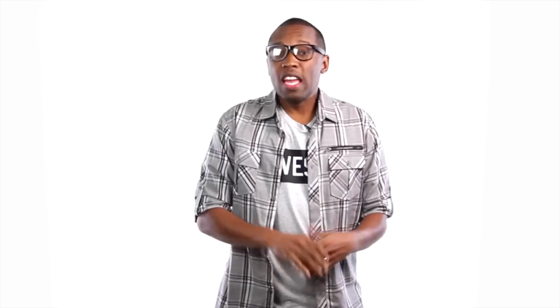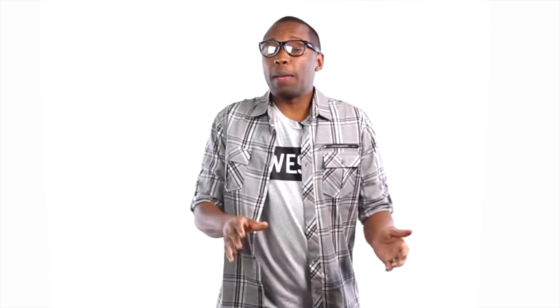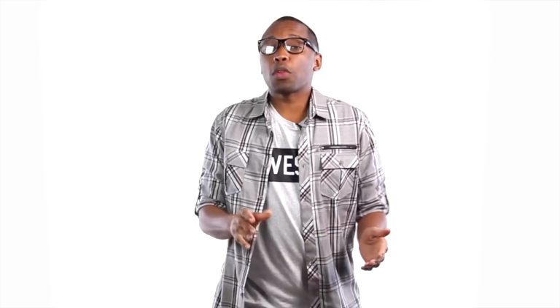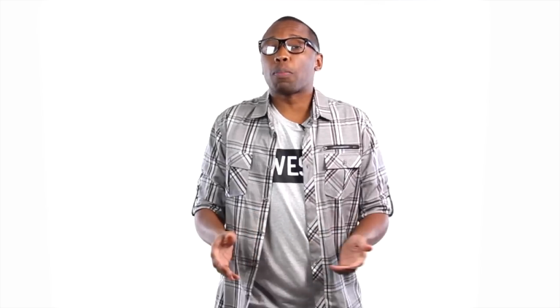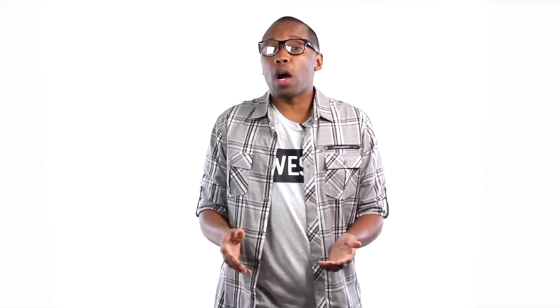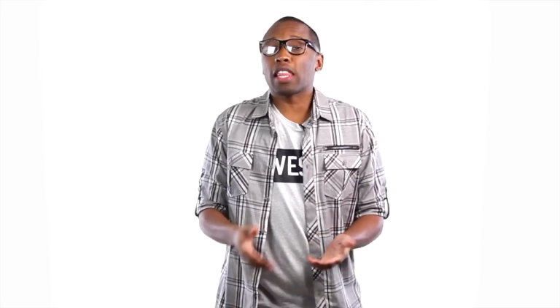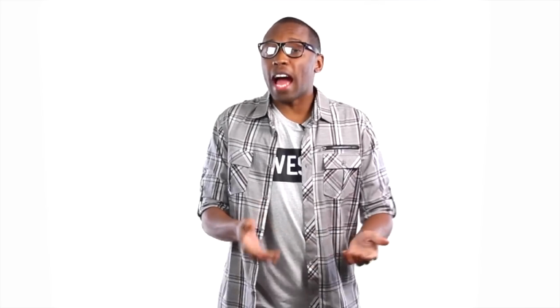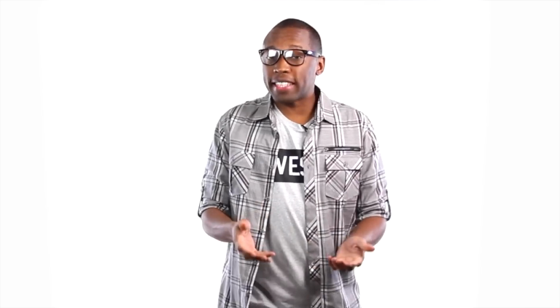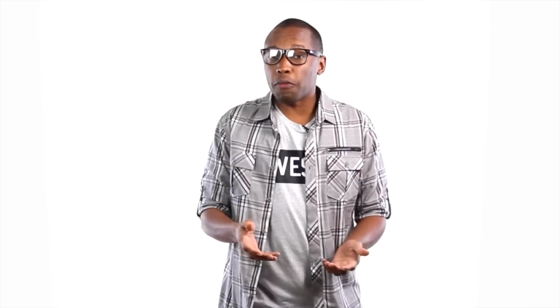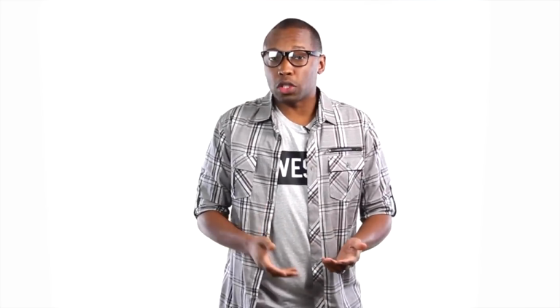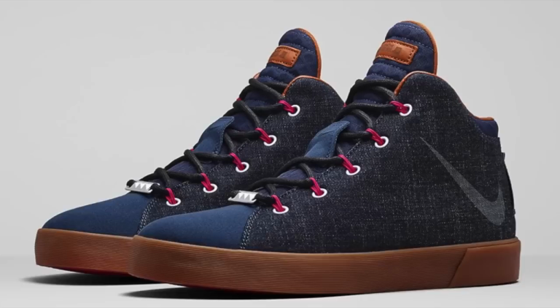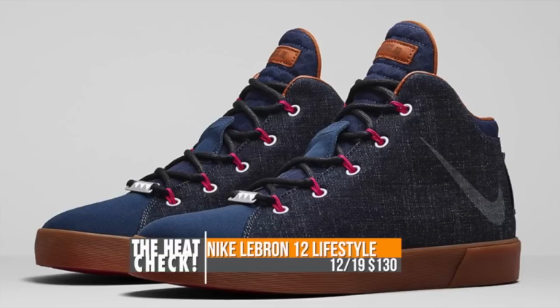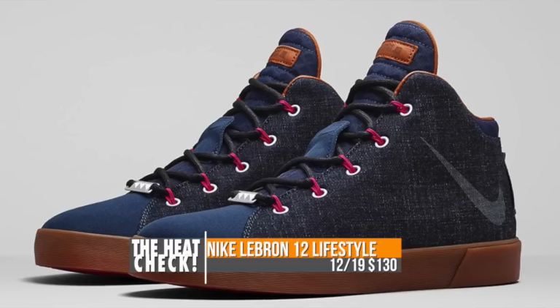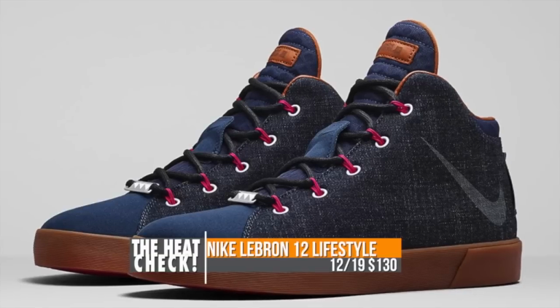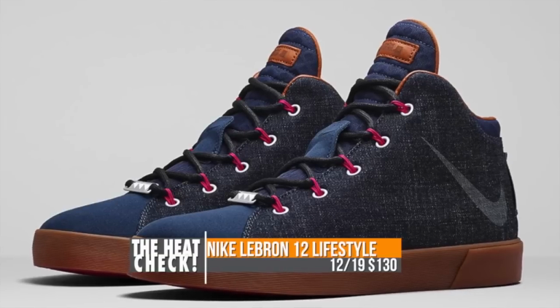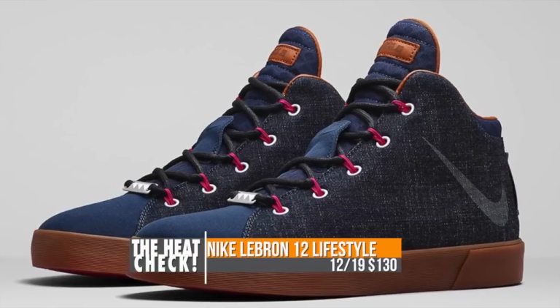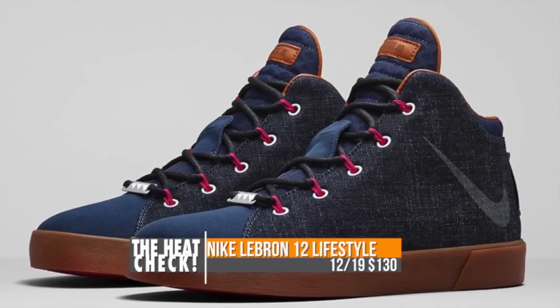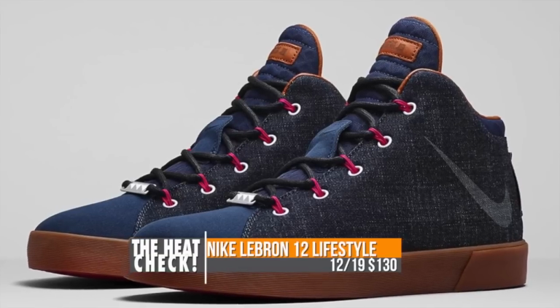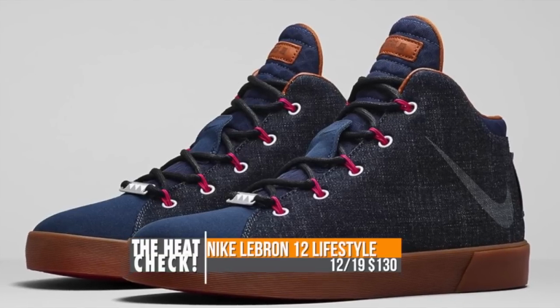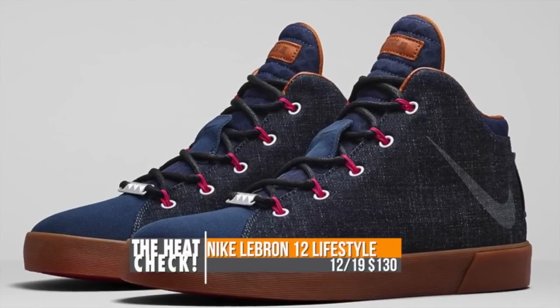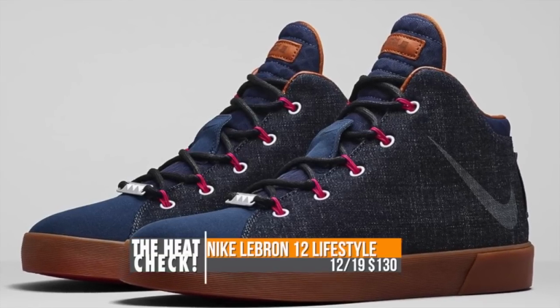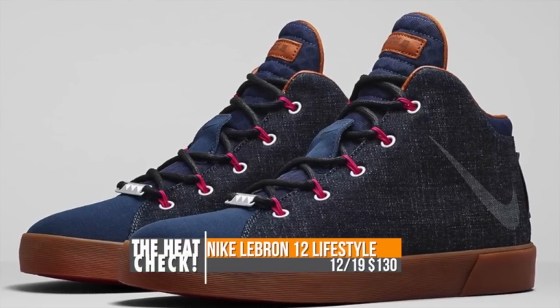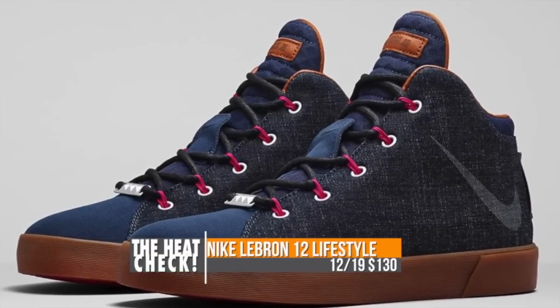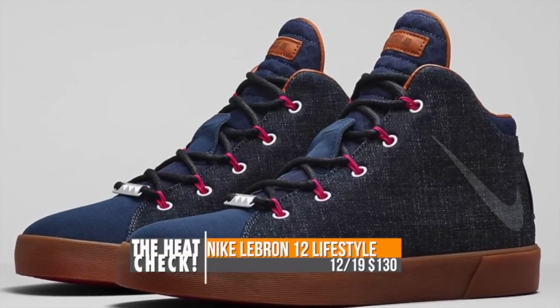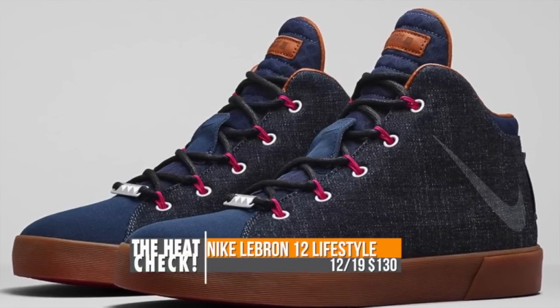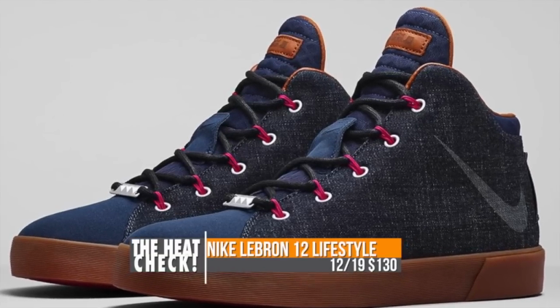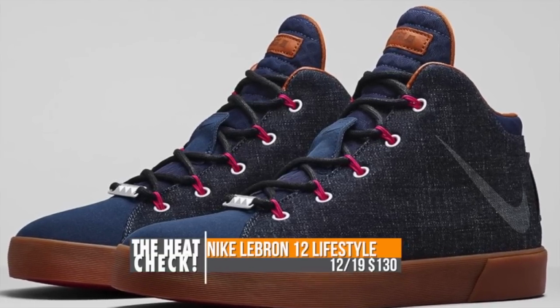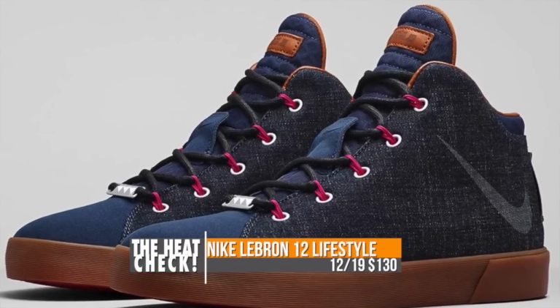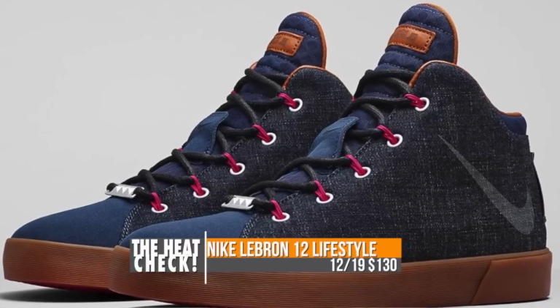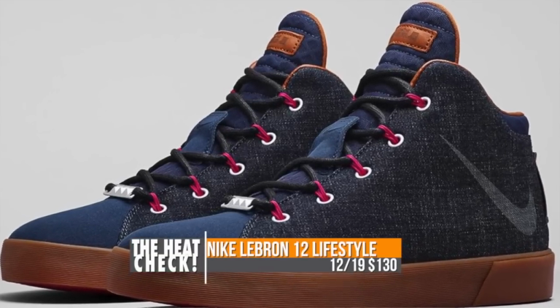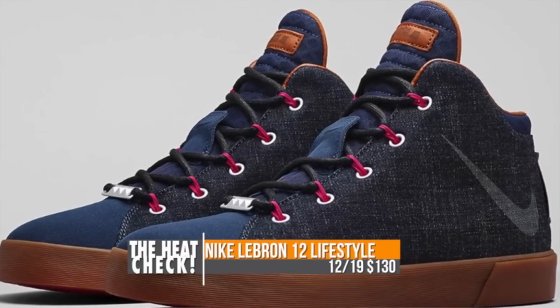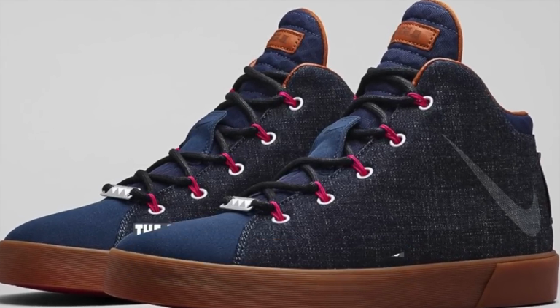Keeping with LeBron, the lifestyle version of the 12 will also be releasing on Friday, and that one is gonna cost you $130.